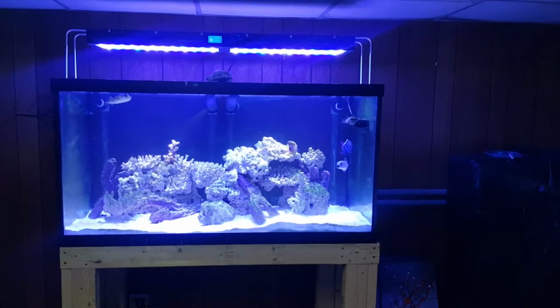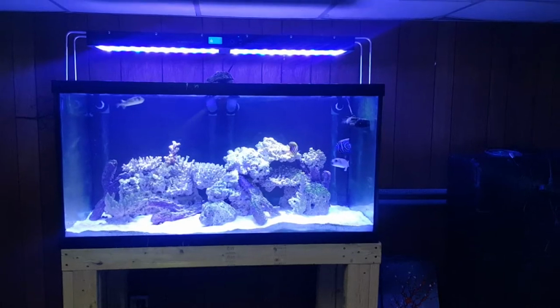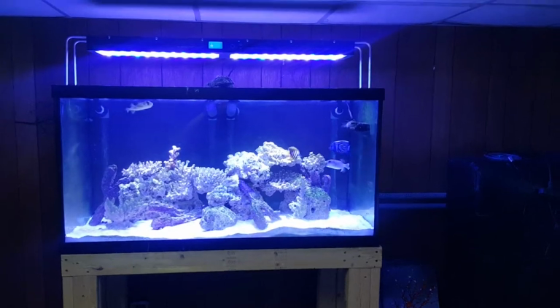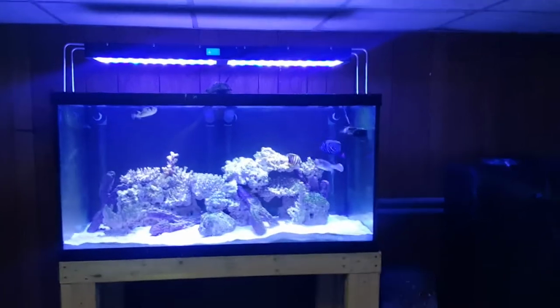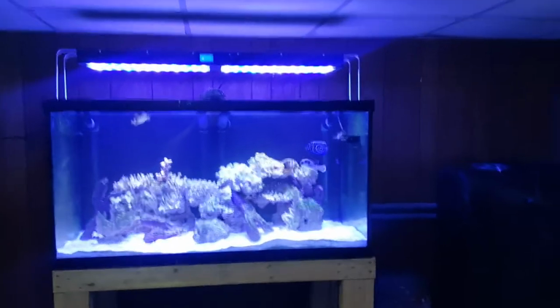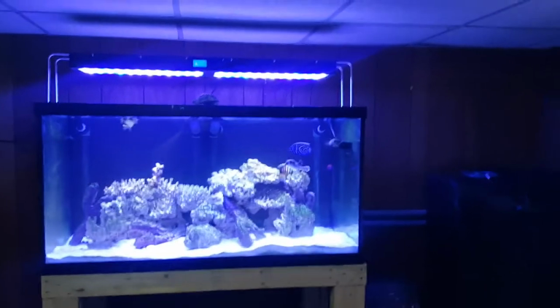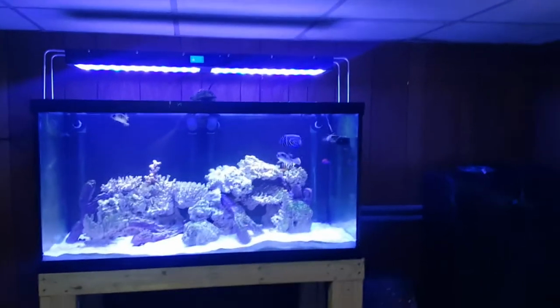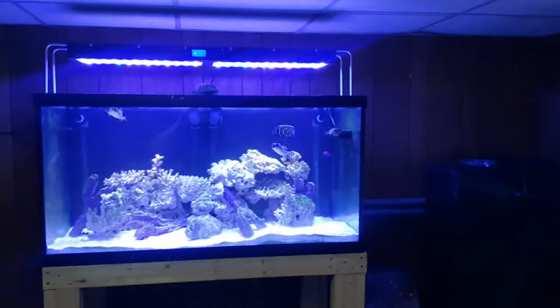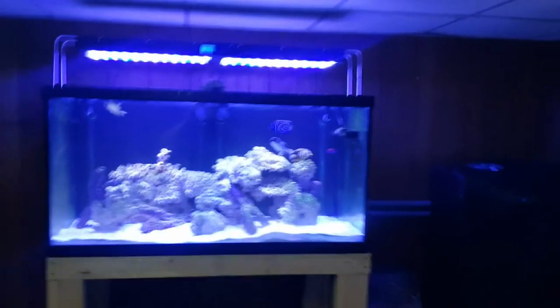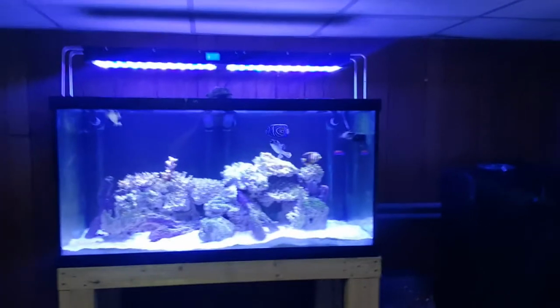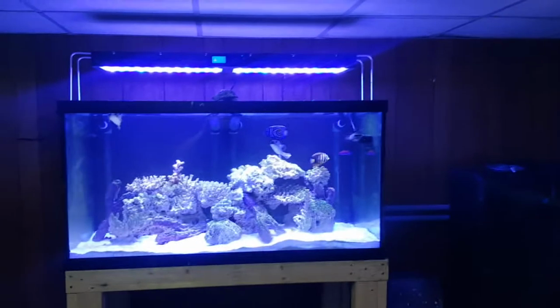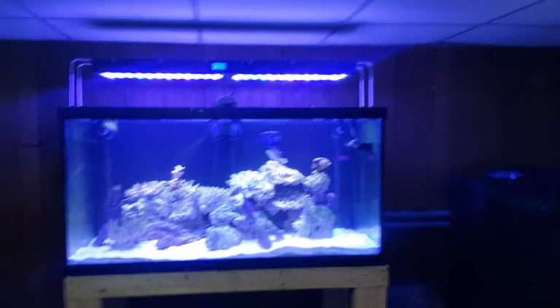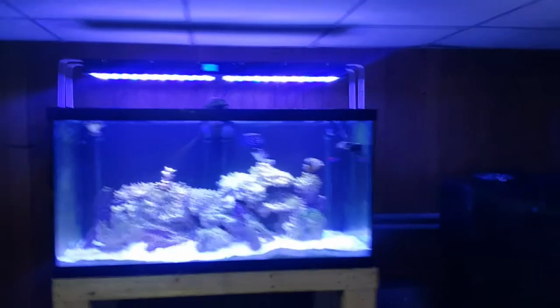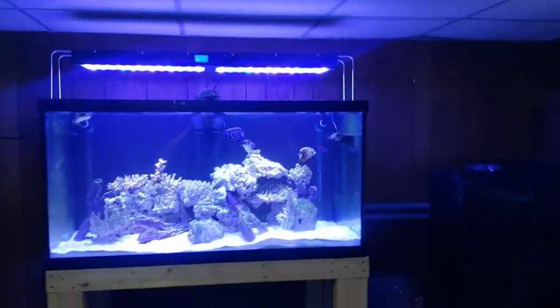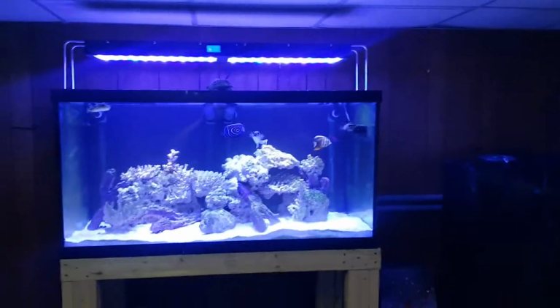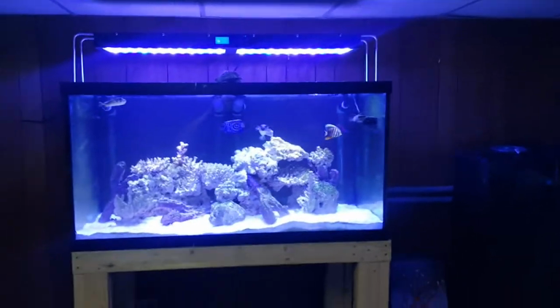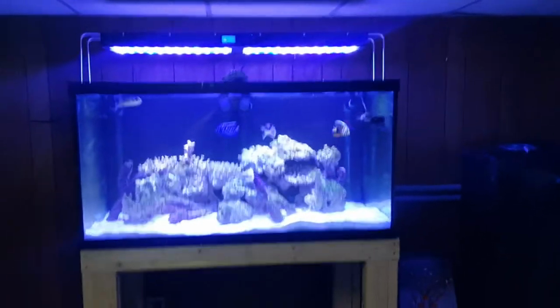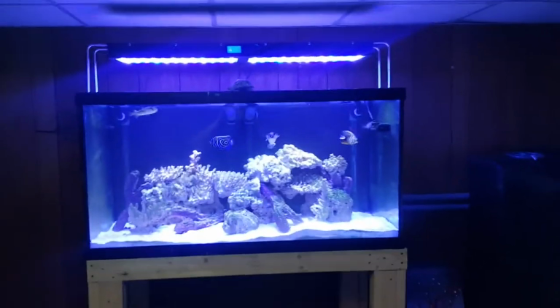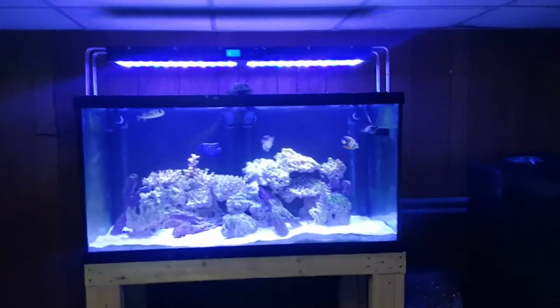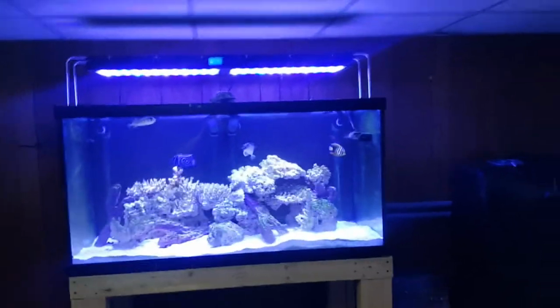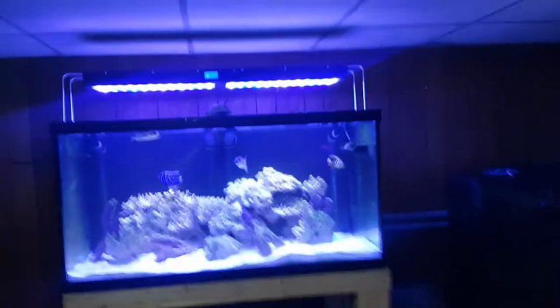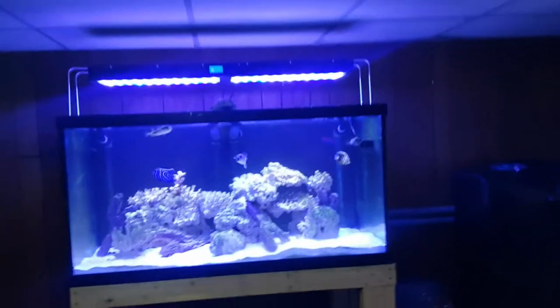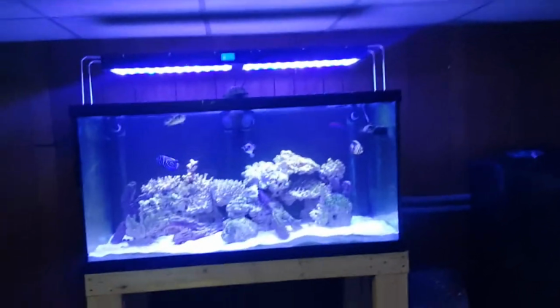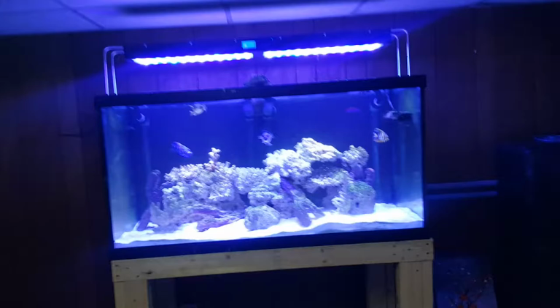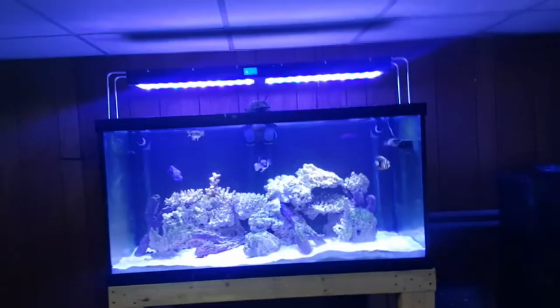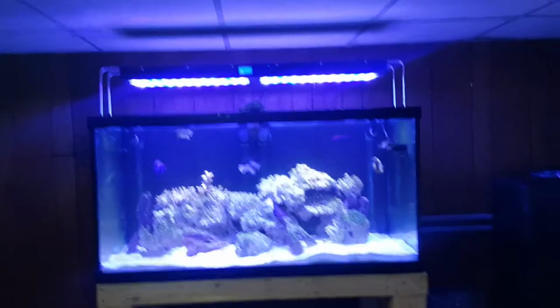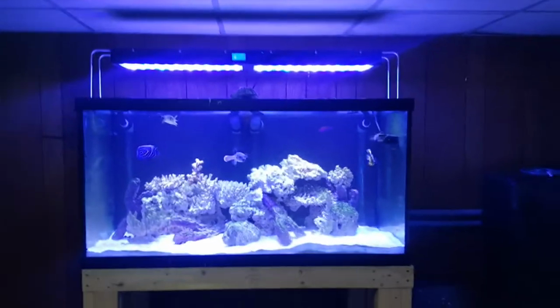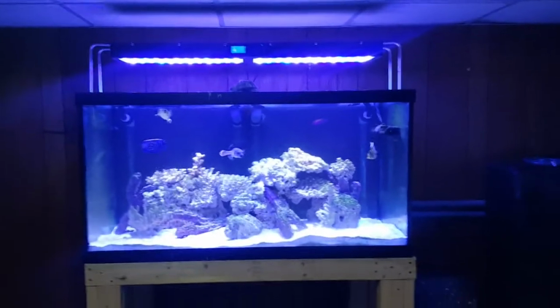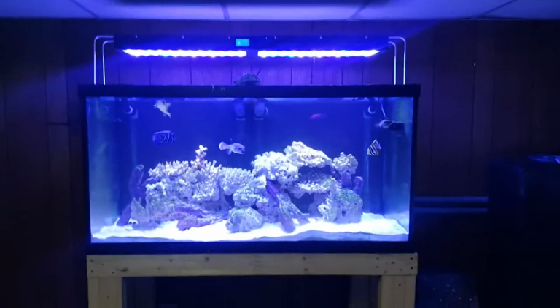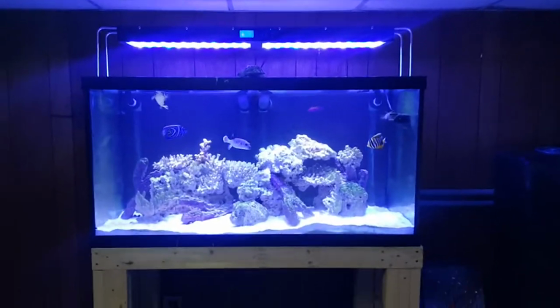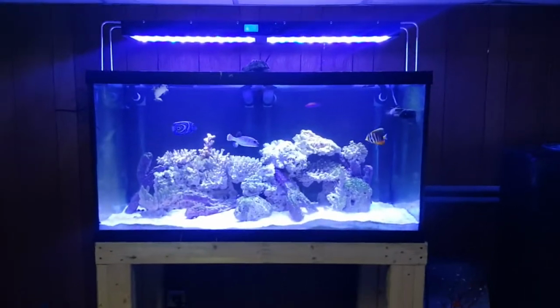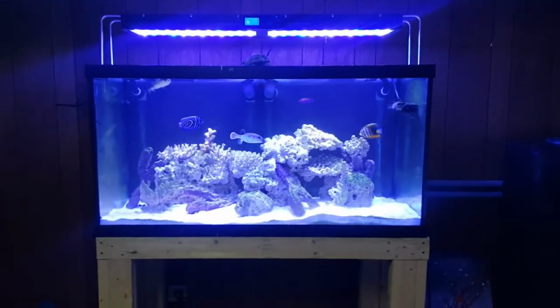Hey, what's up all? I'm just trying to give an overview of what I got going on in the system and everything.